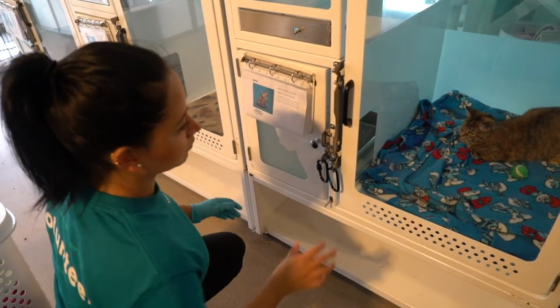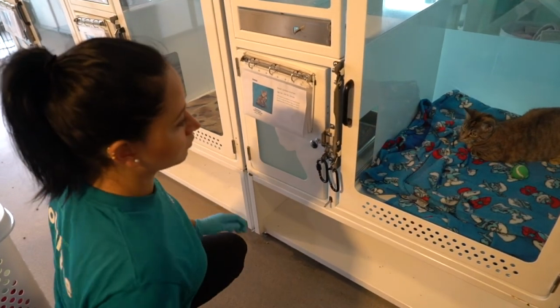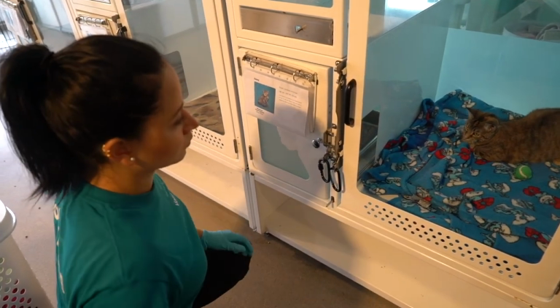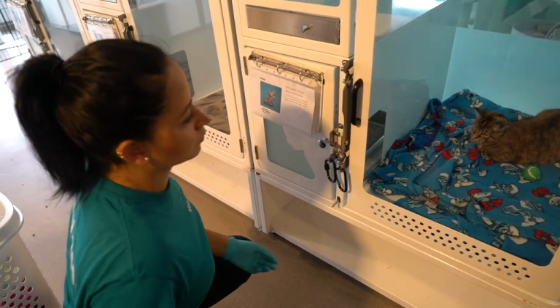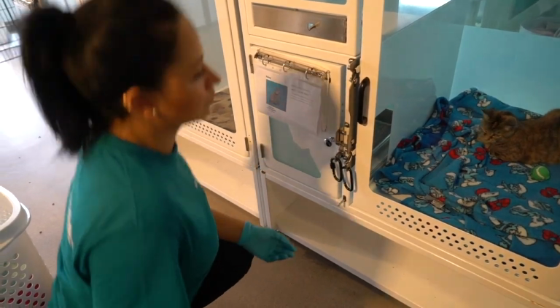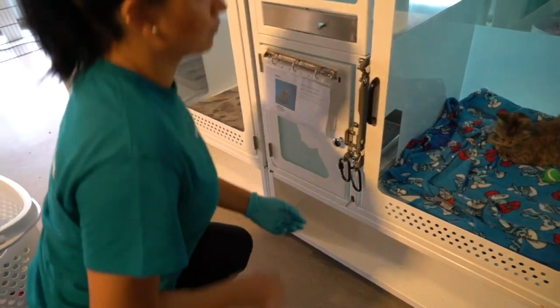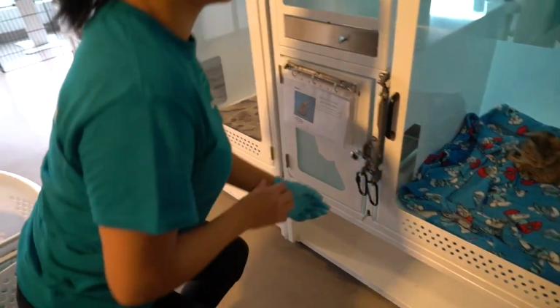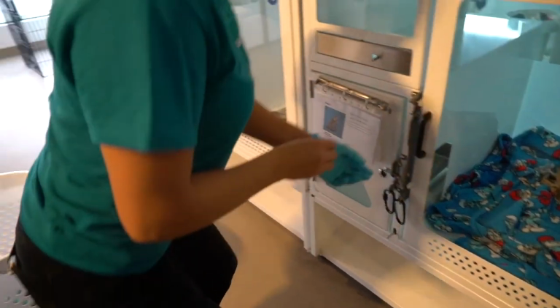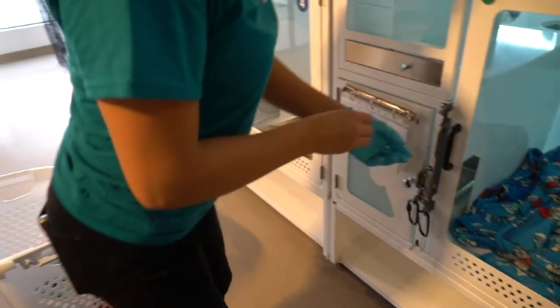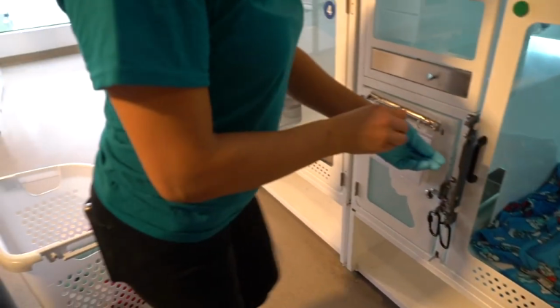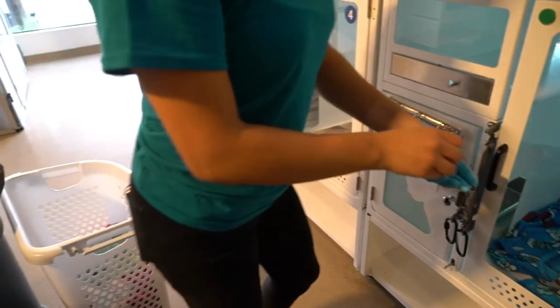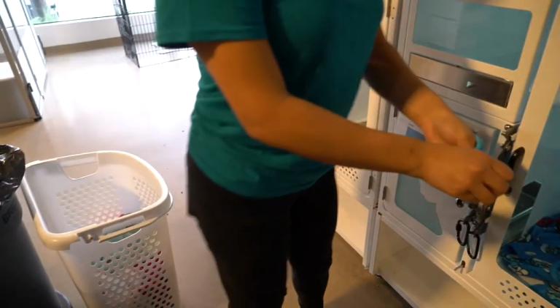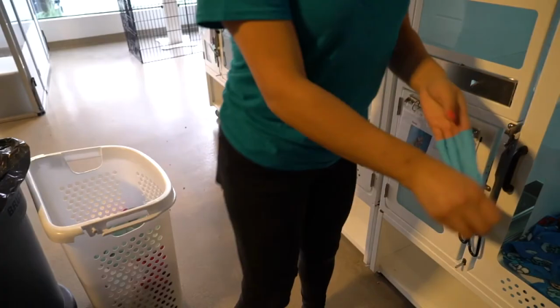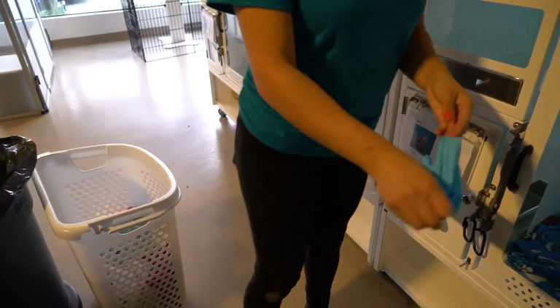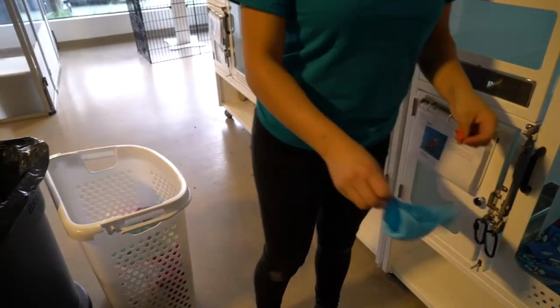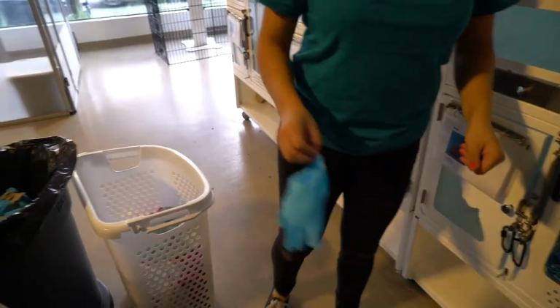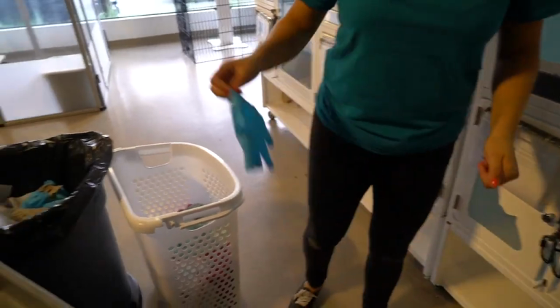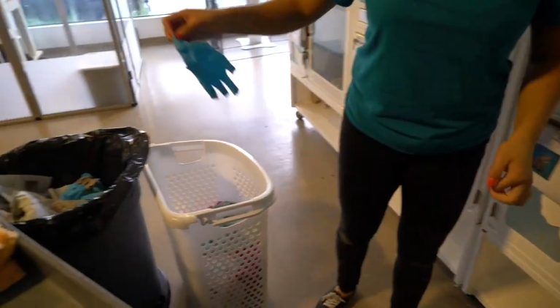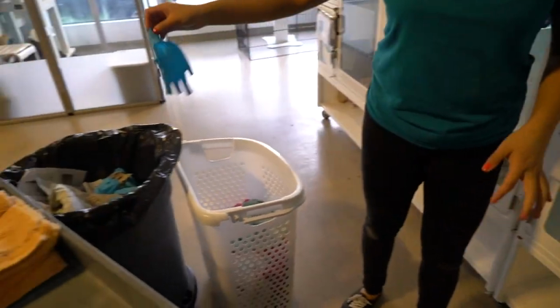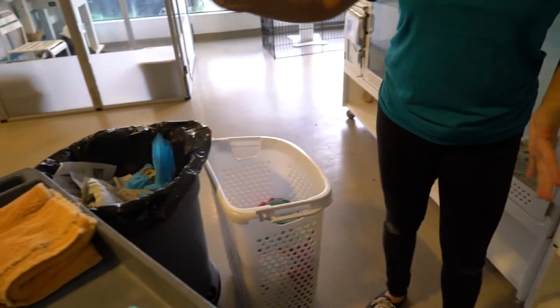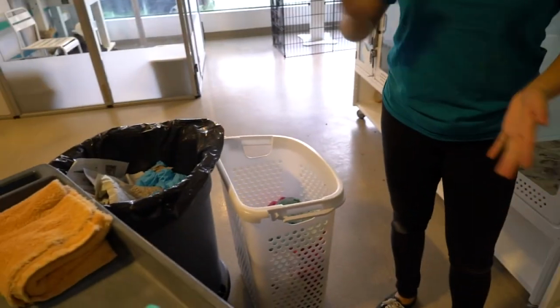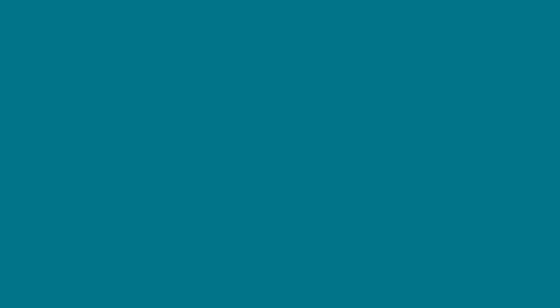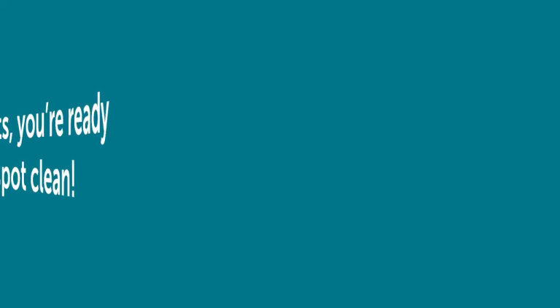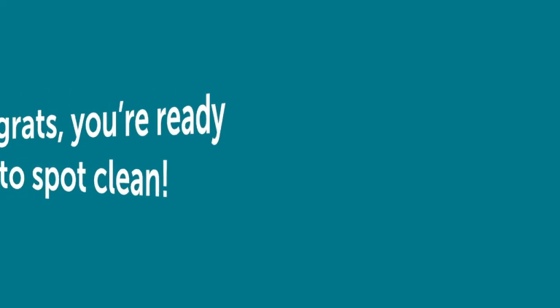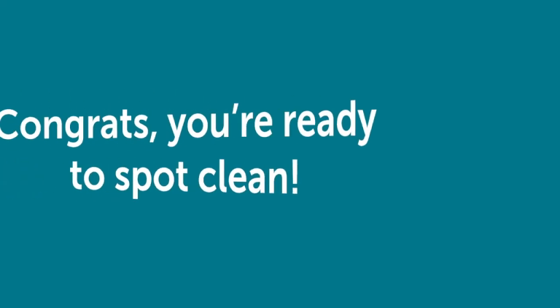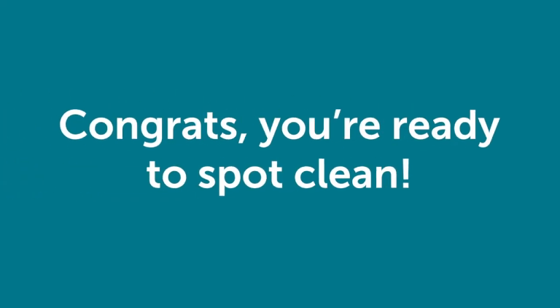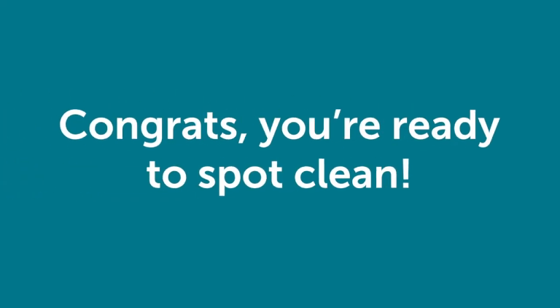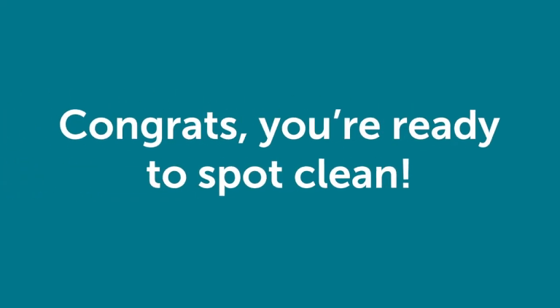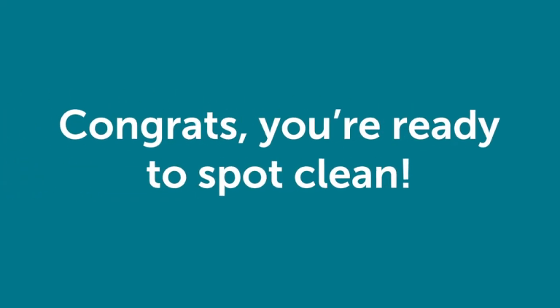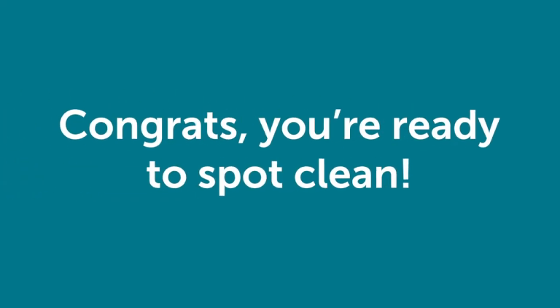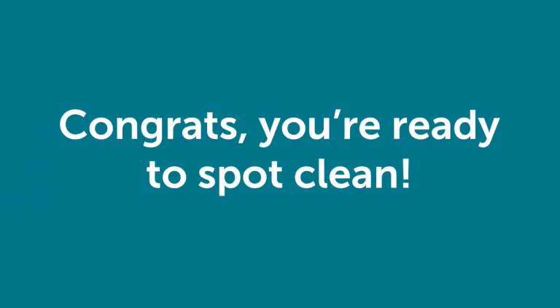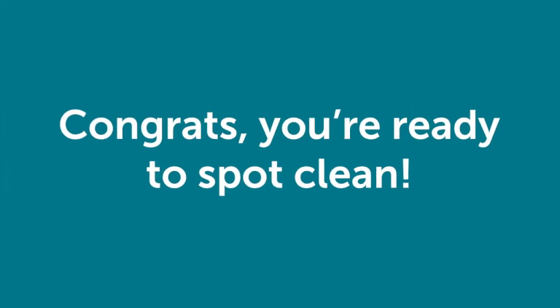Last, throw away your dirty gloves. You're all done with the condo — congrats, you're ready to spot clean.